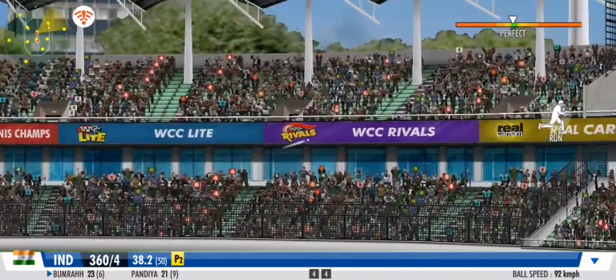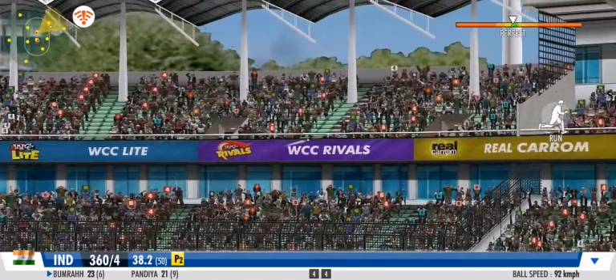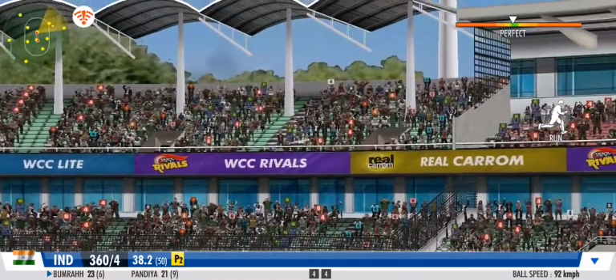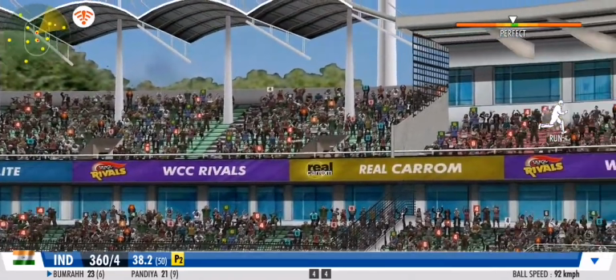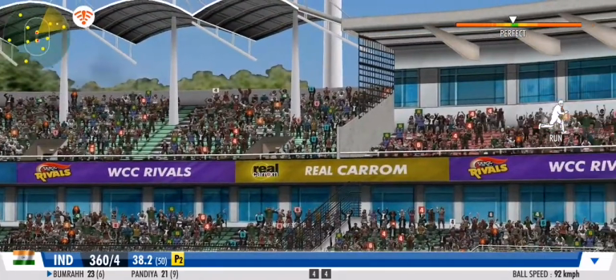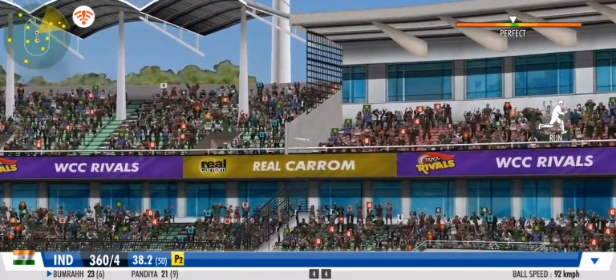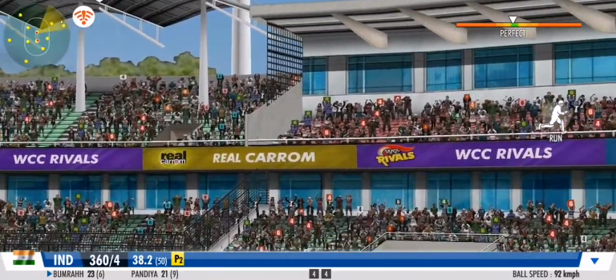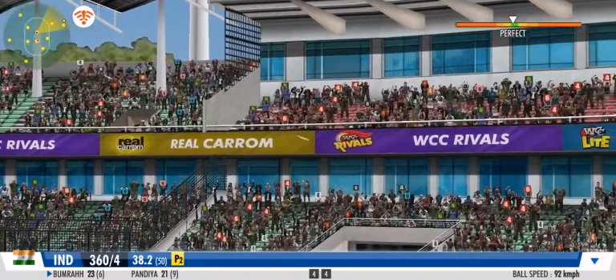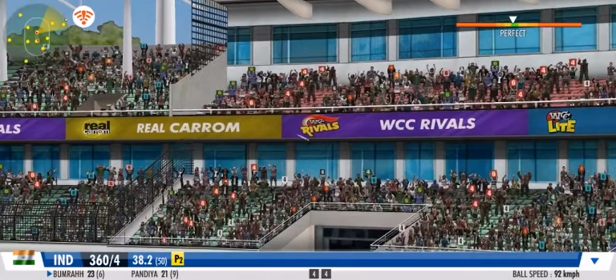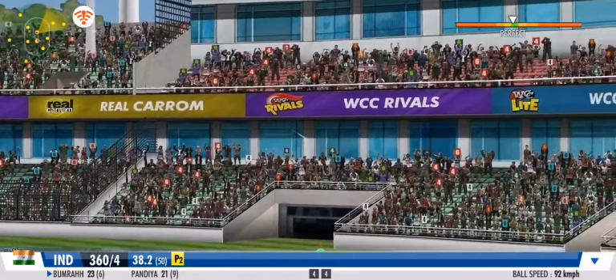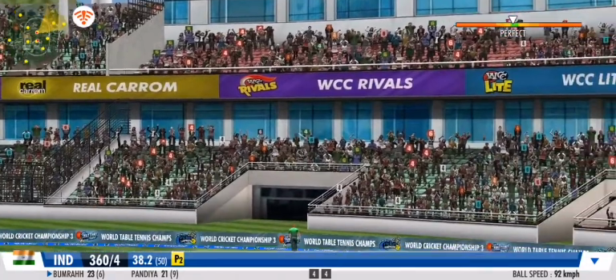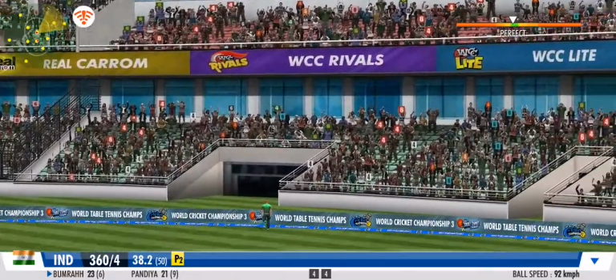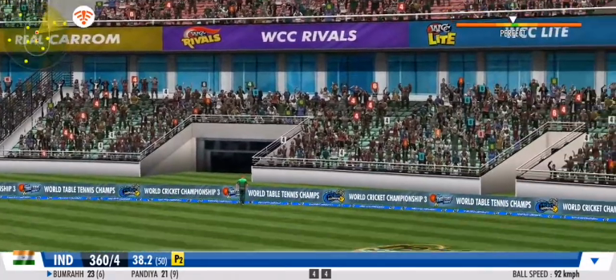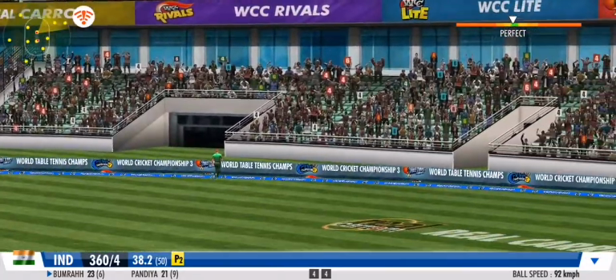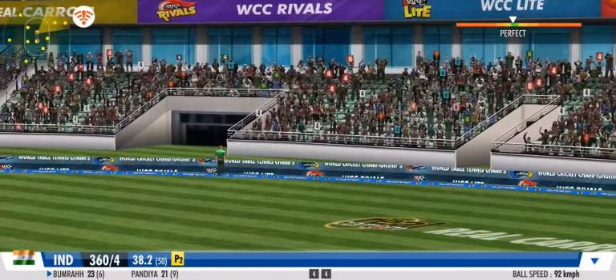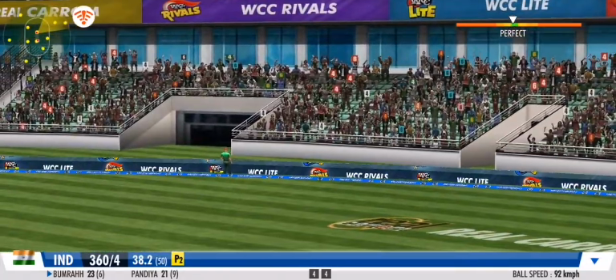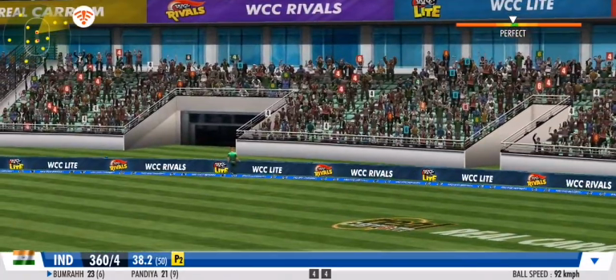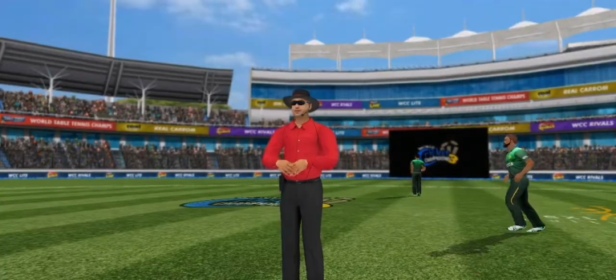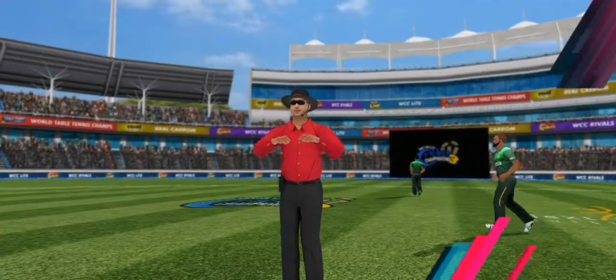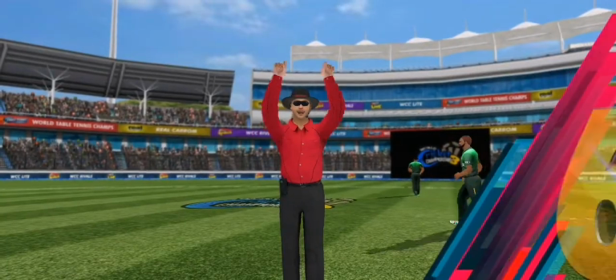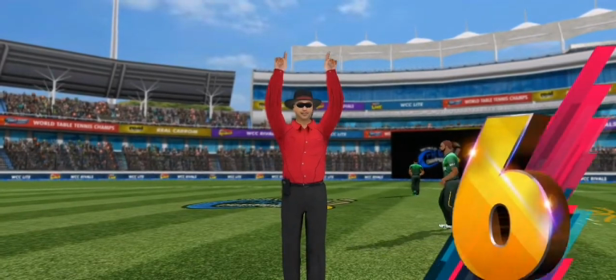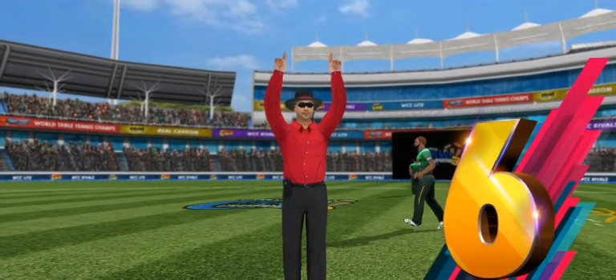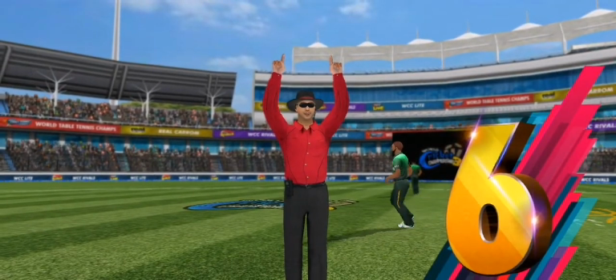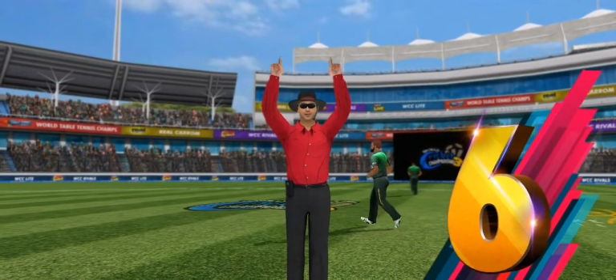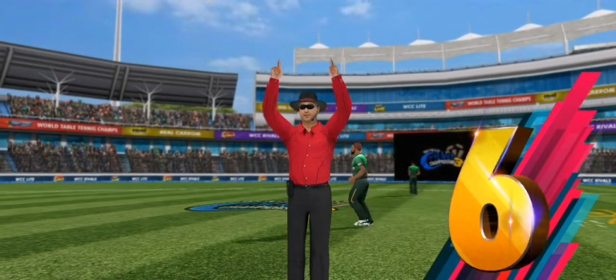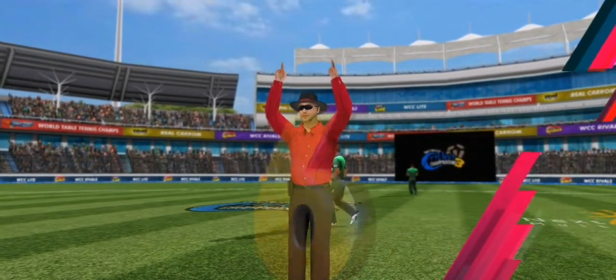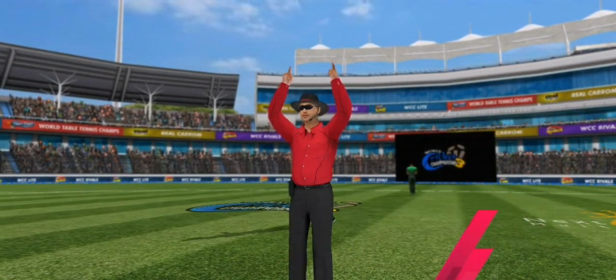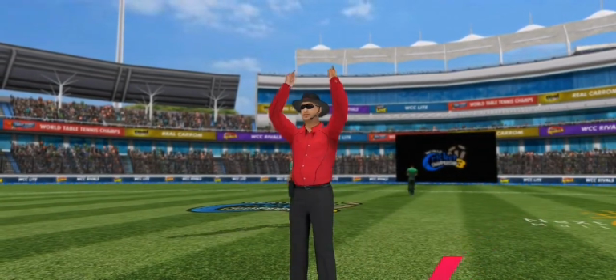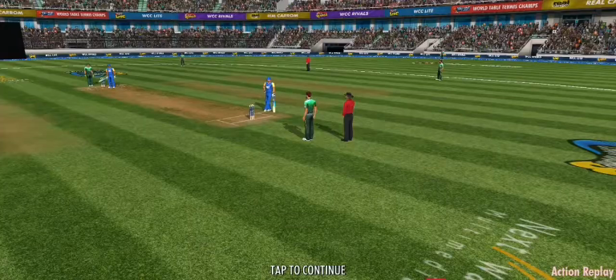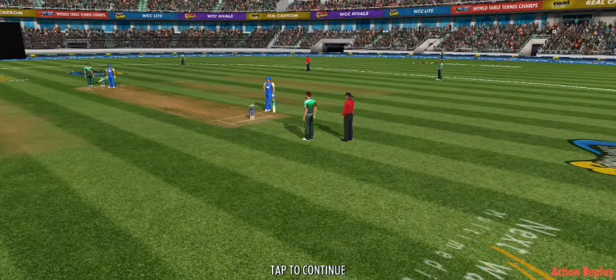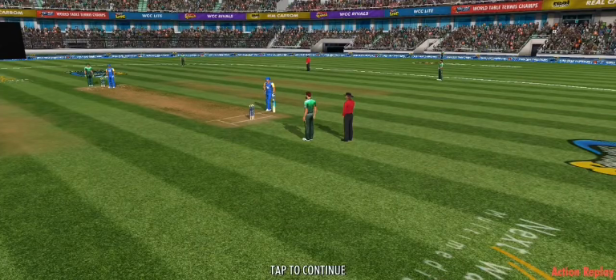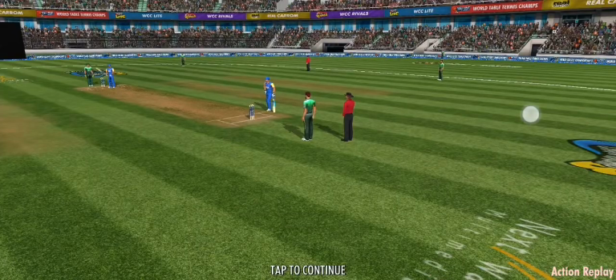Massive hit! Steps out and hammers it to the stance — well, that's in the slot and it's been put away for six!